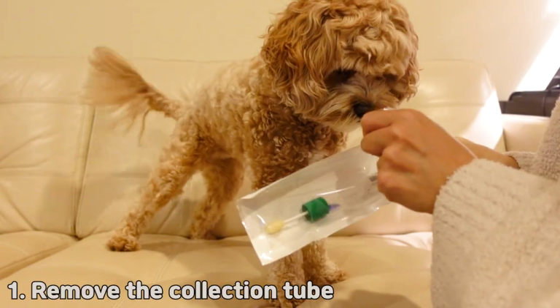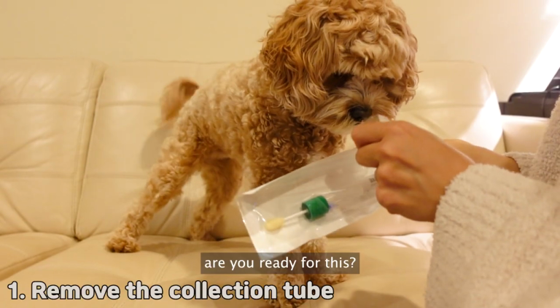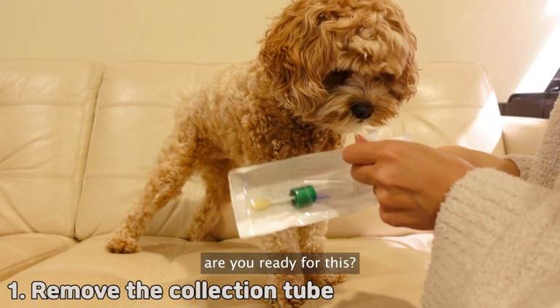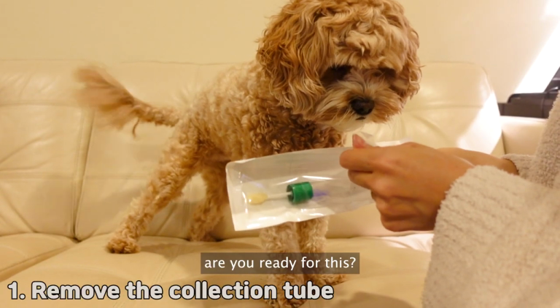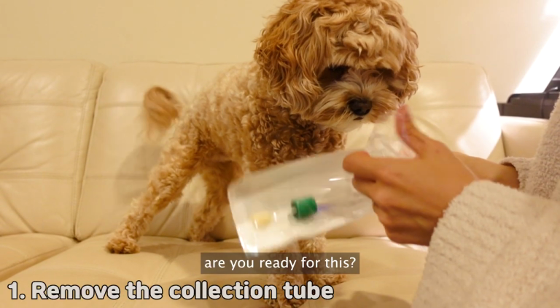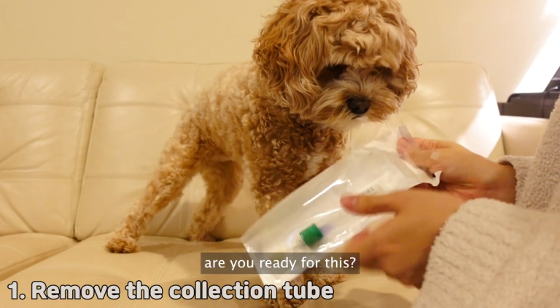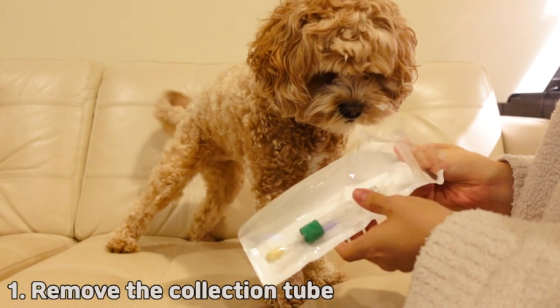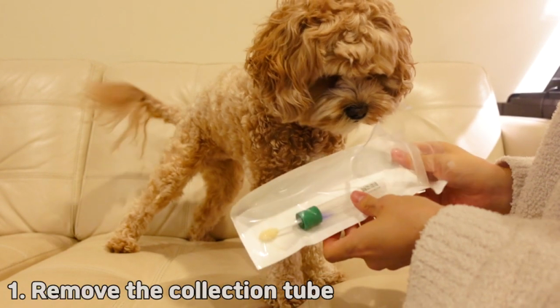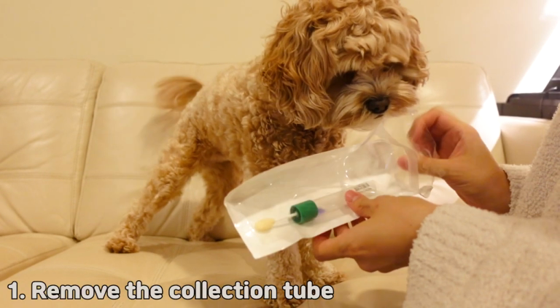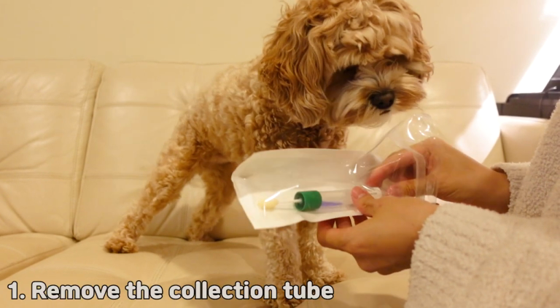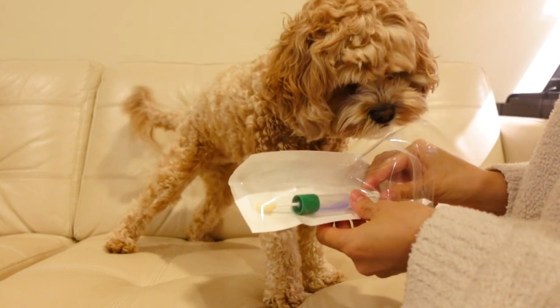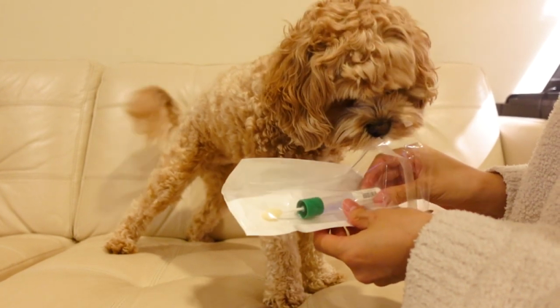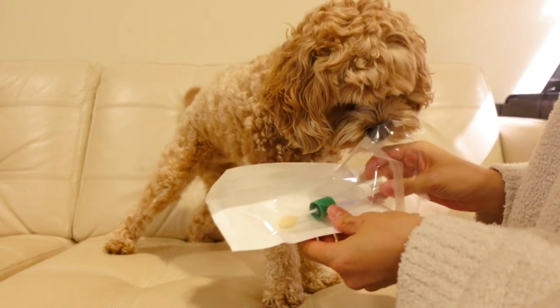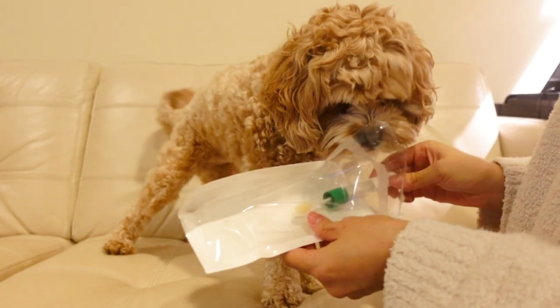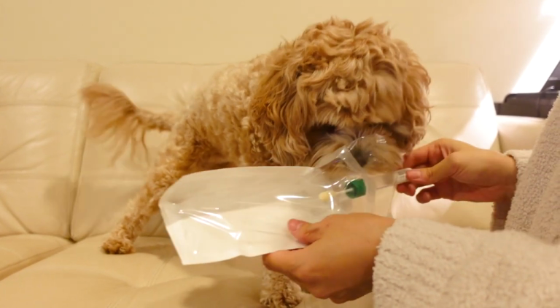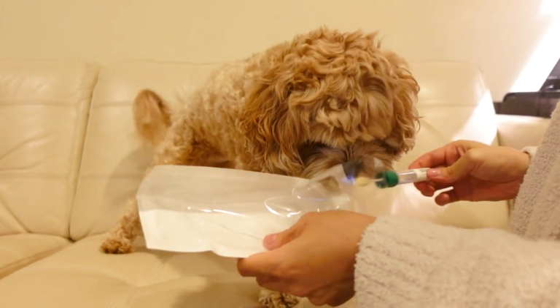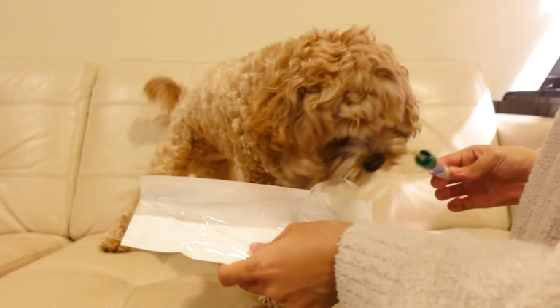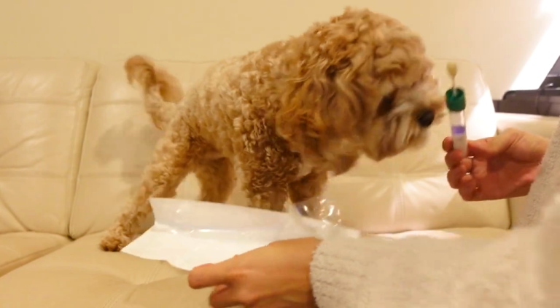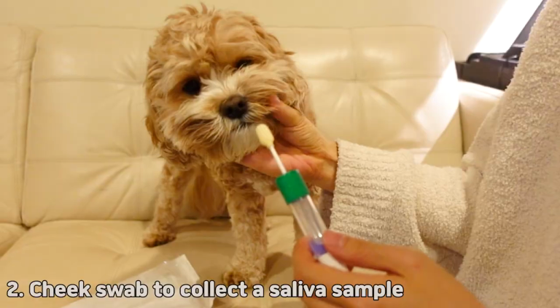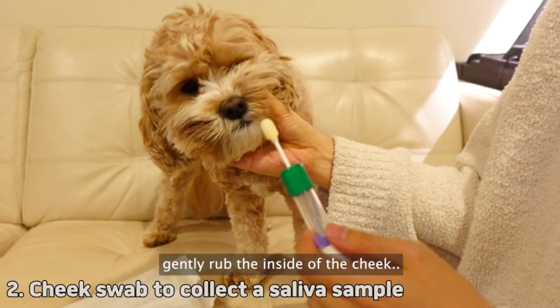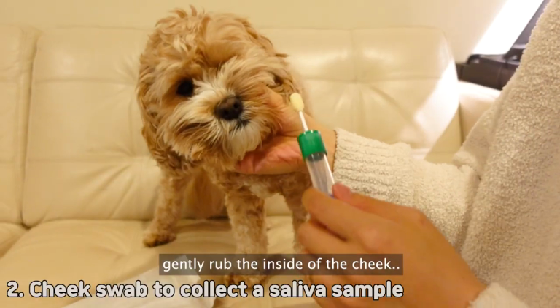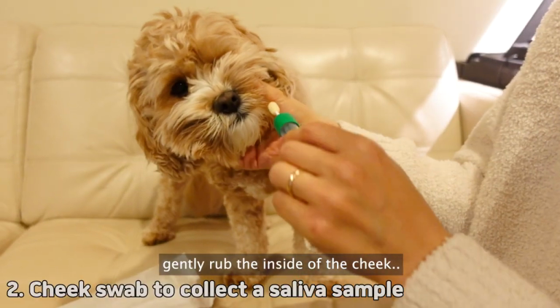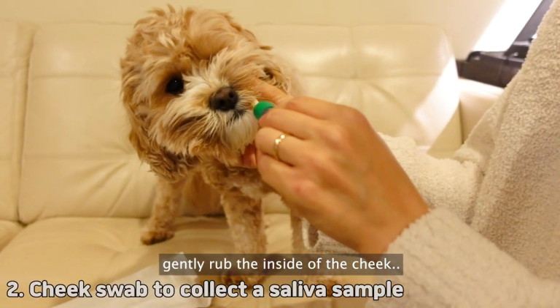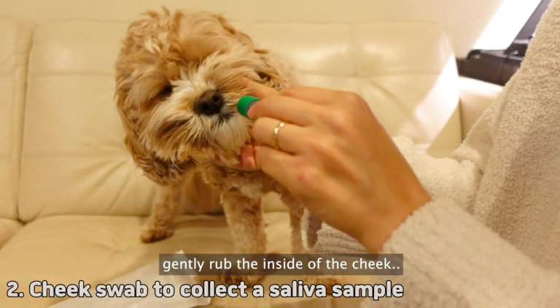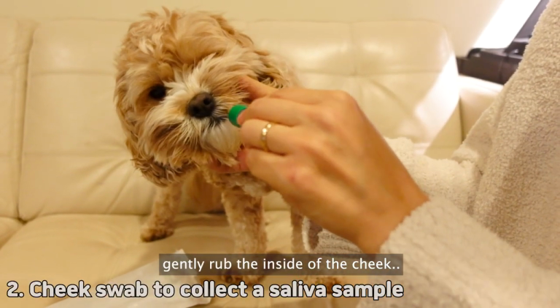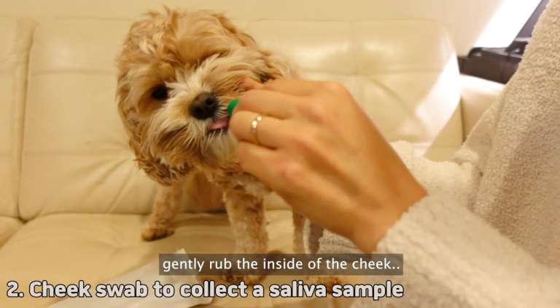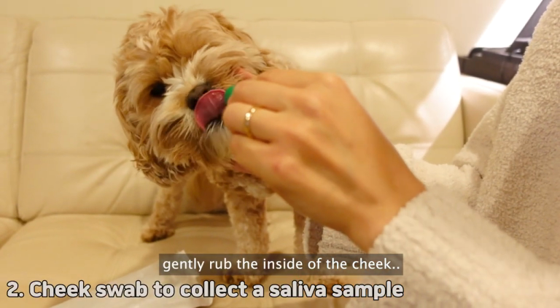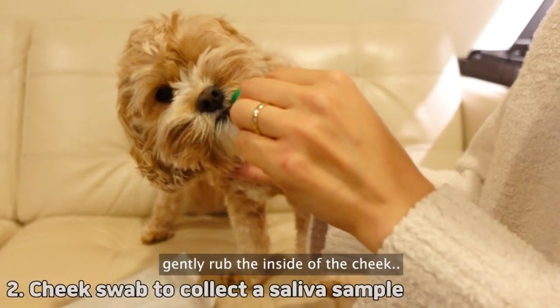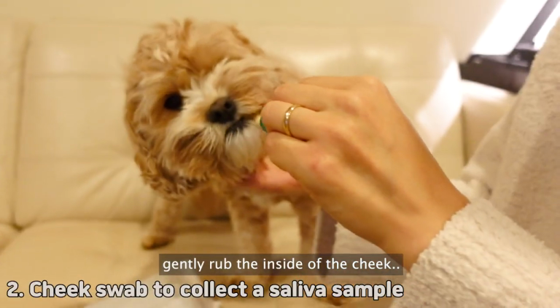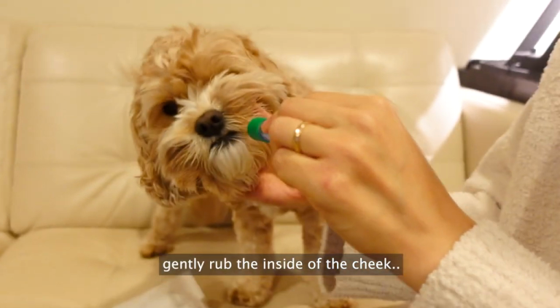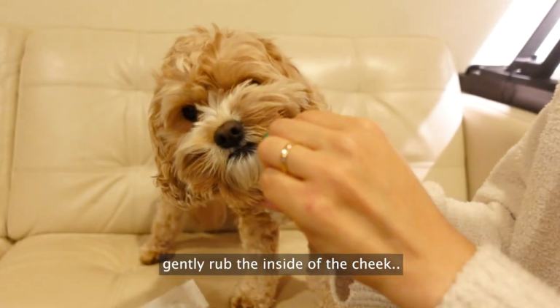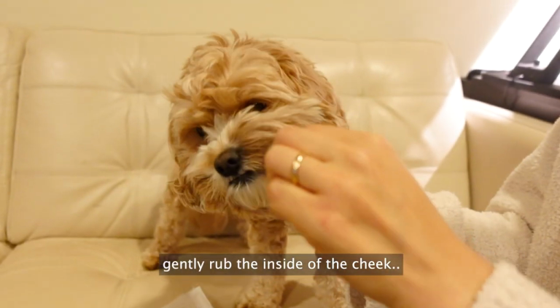You ready for this? A little bit more. Gently rub the inside of the cheek.